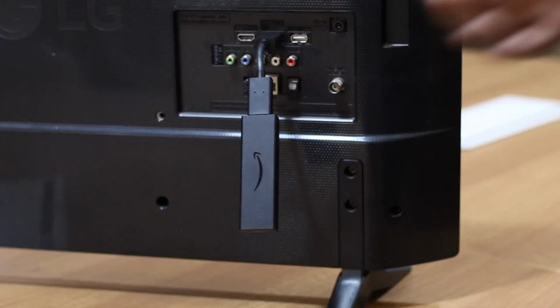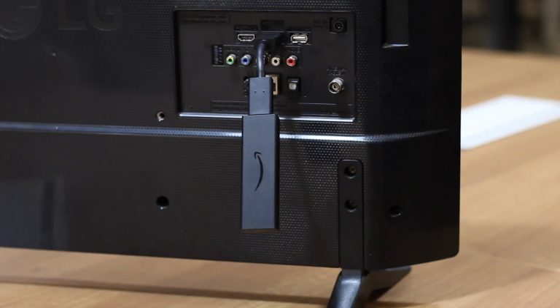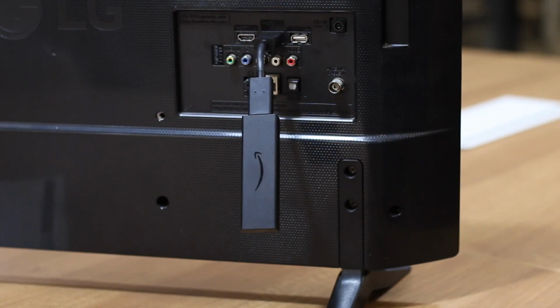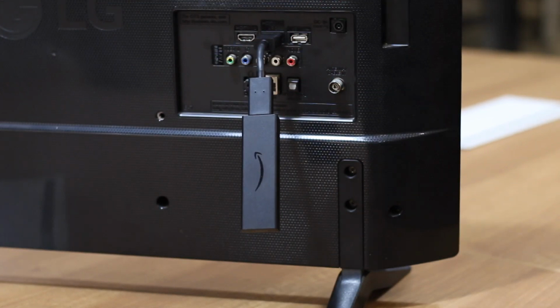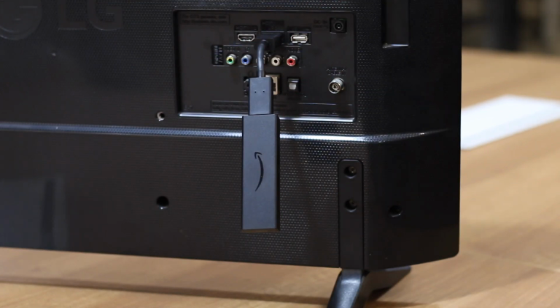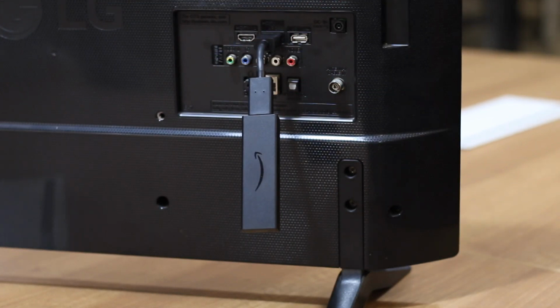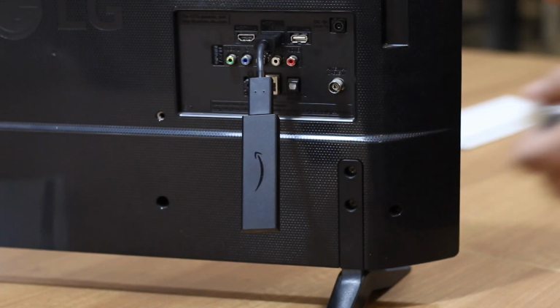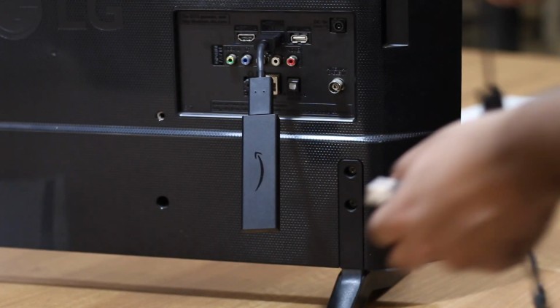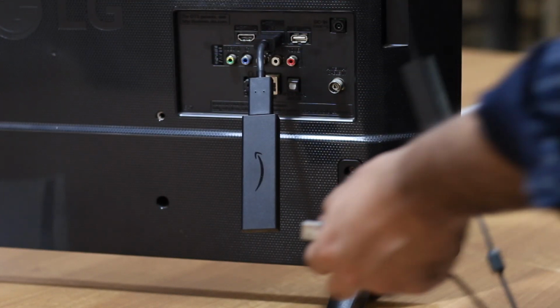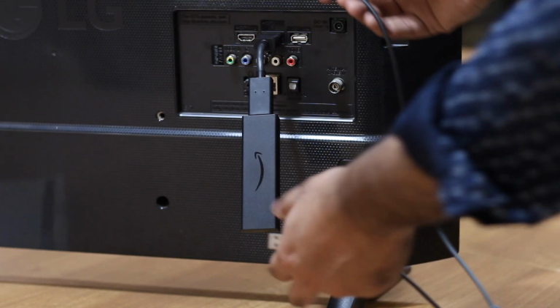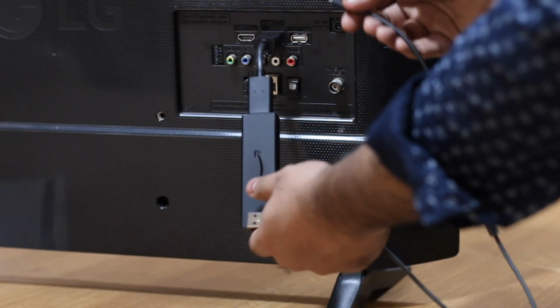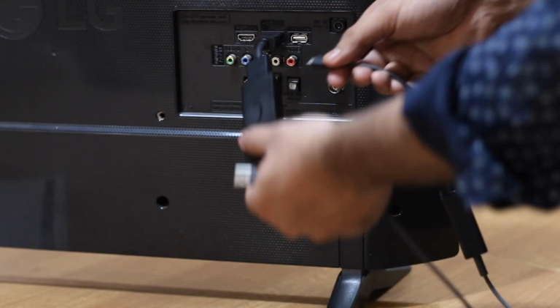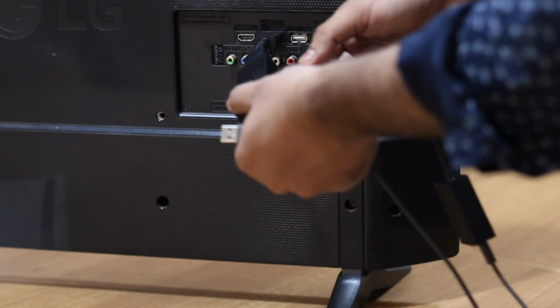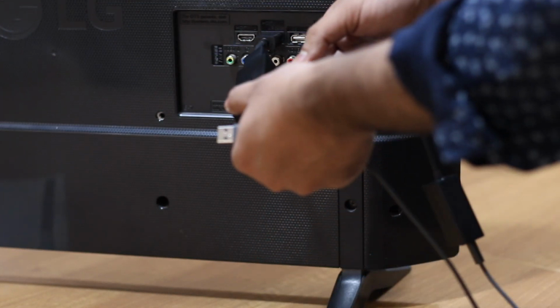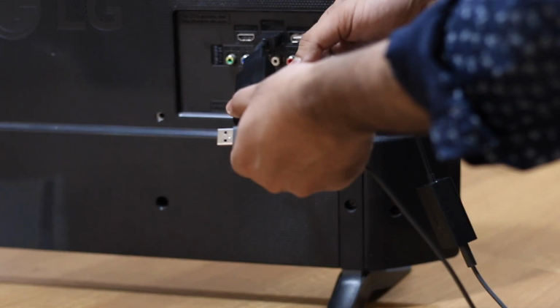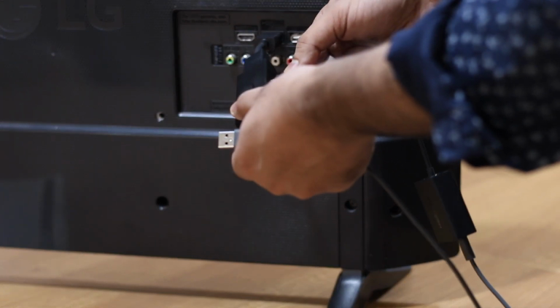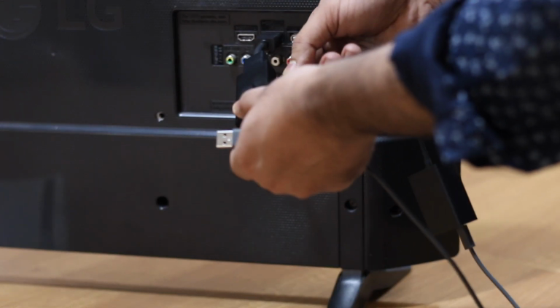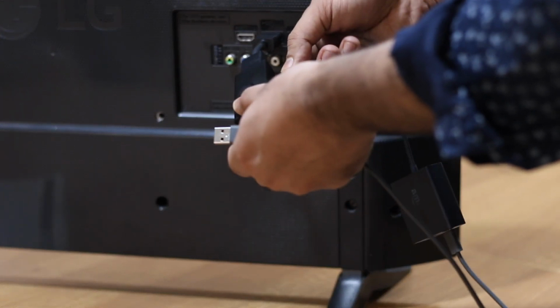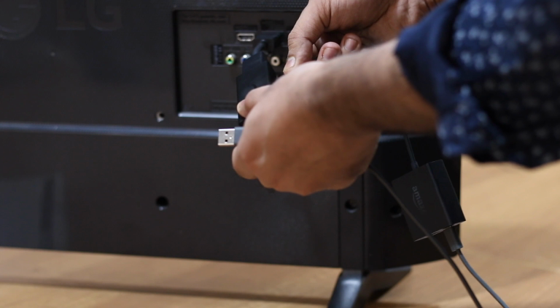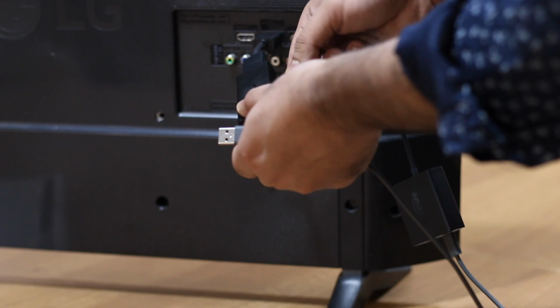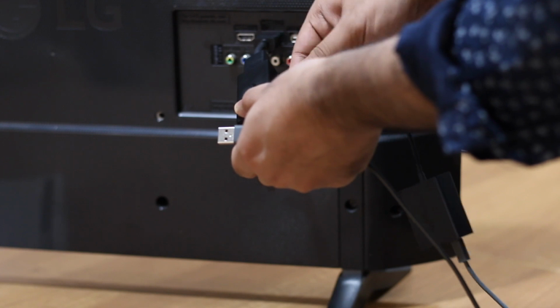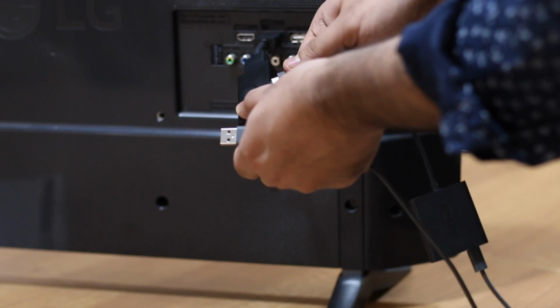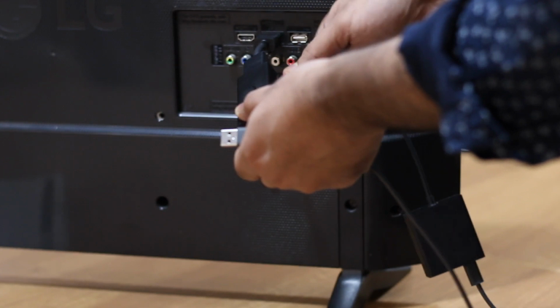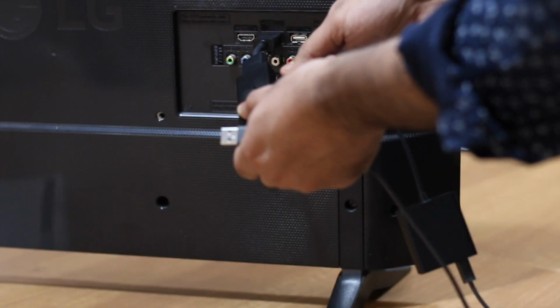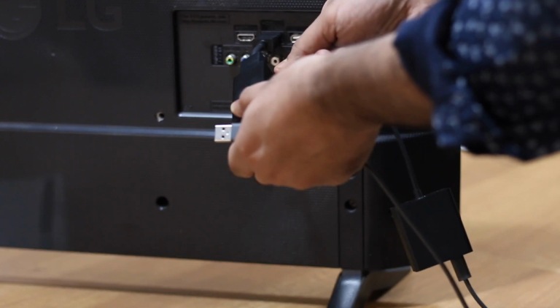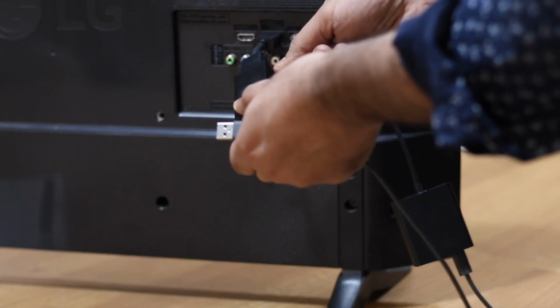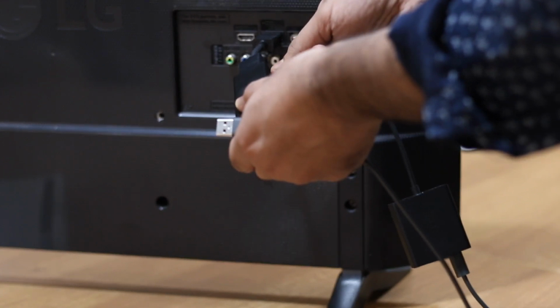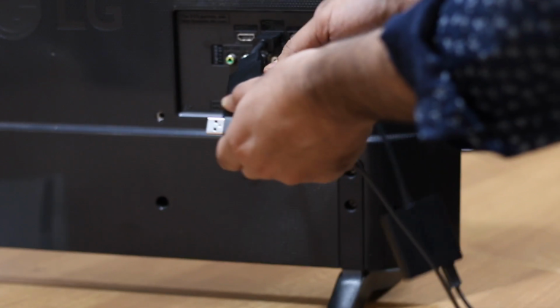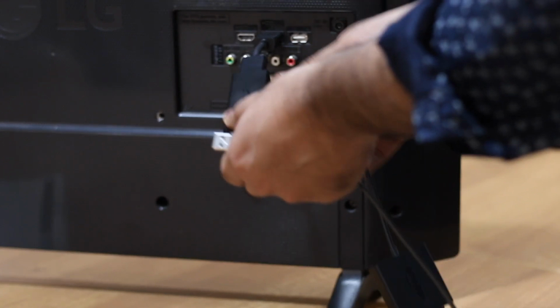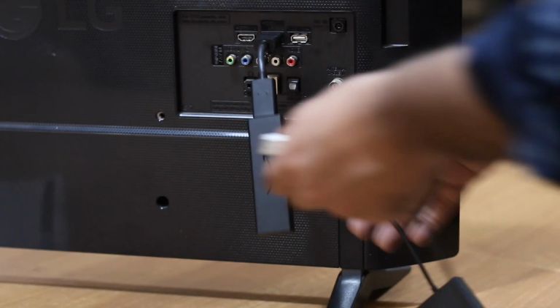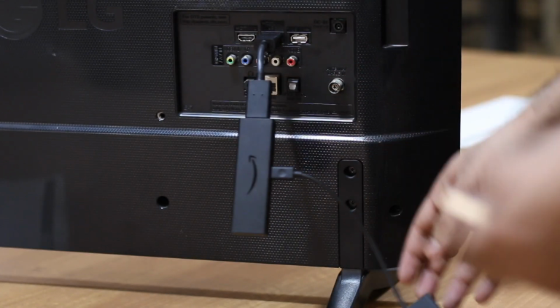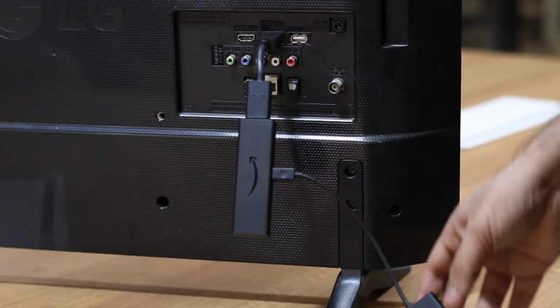Plug in the Firestick to the TV, then add the Ethernet adapter, then plug in the RJ45 cable and power supply.